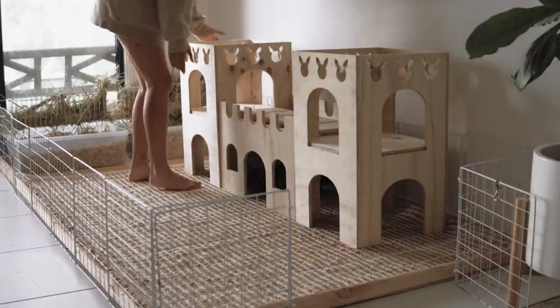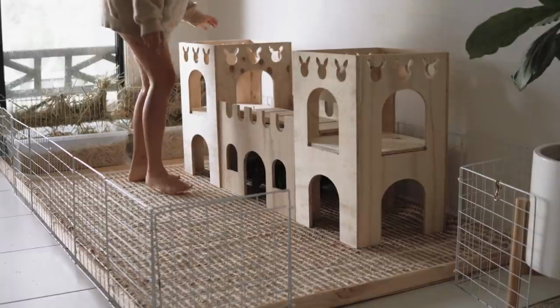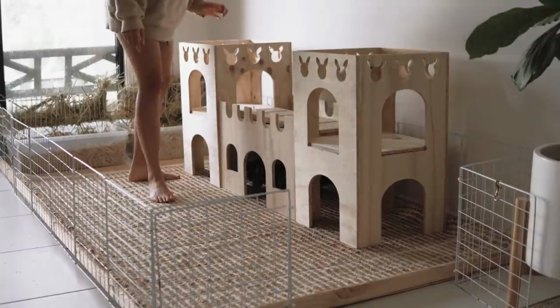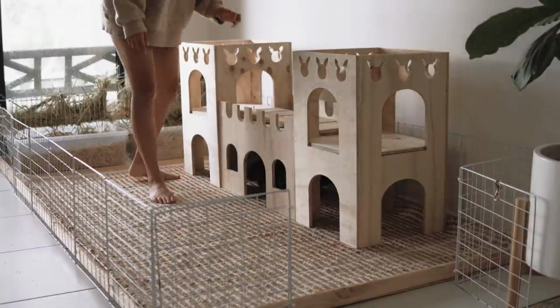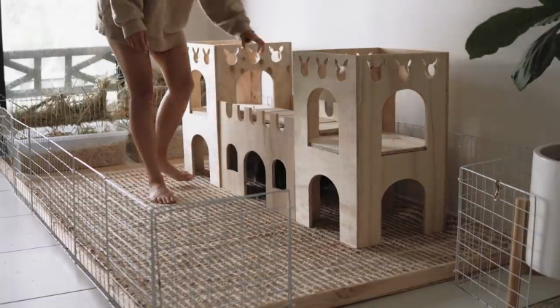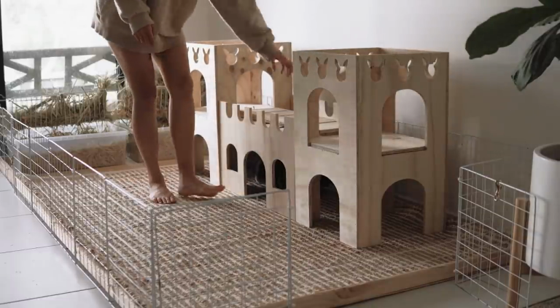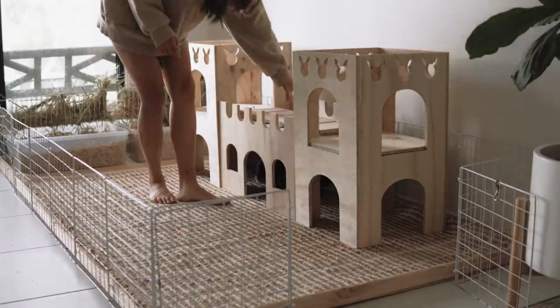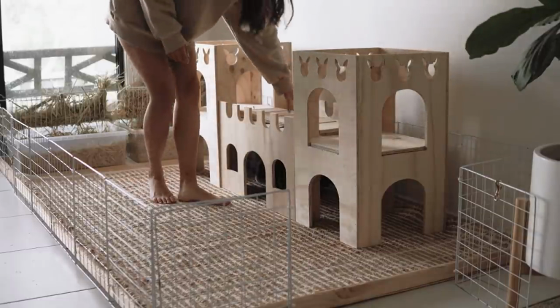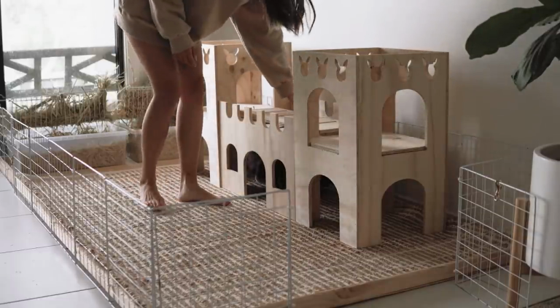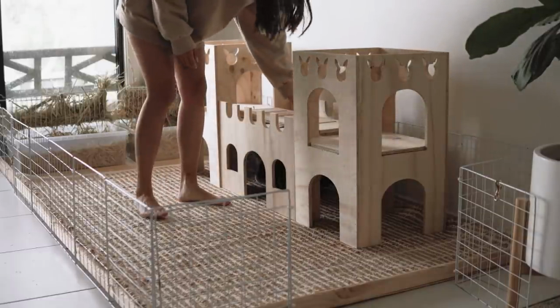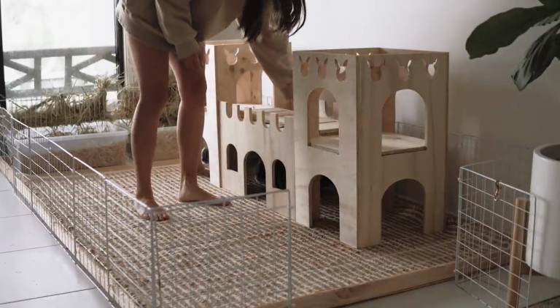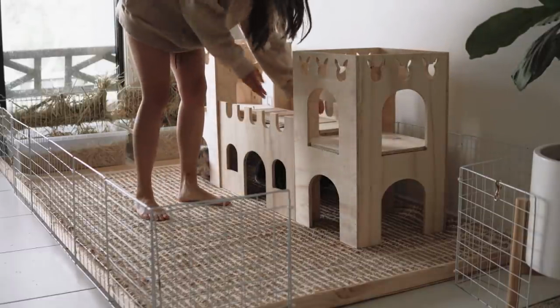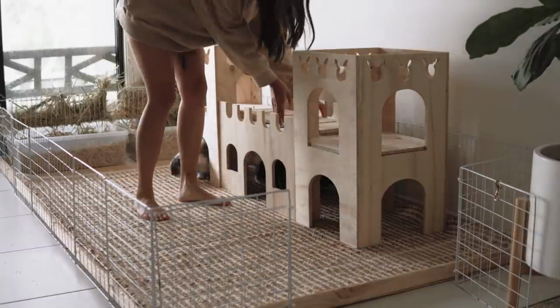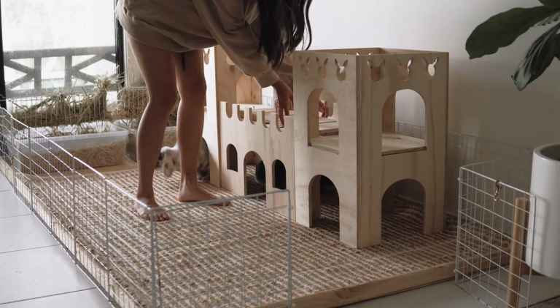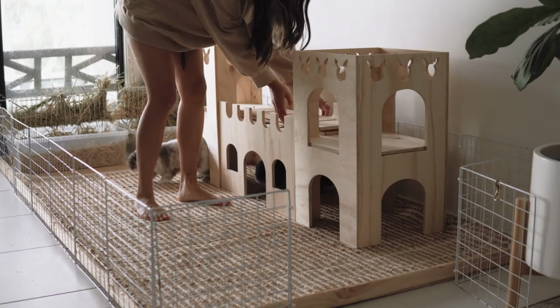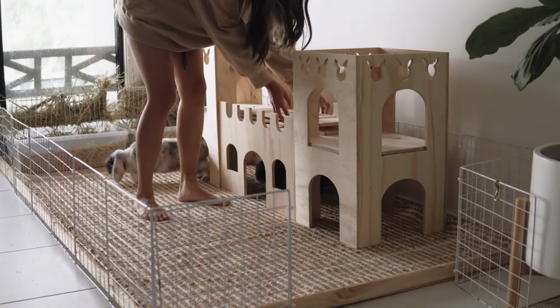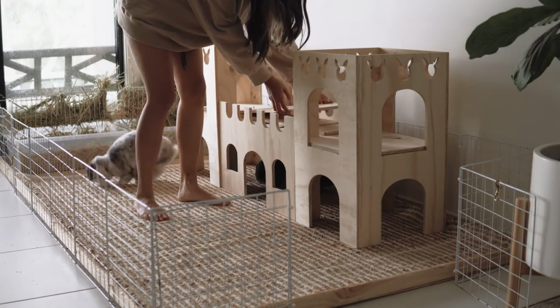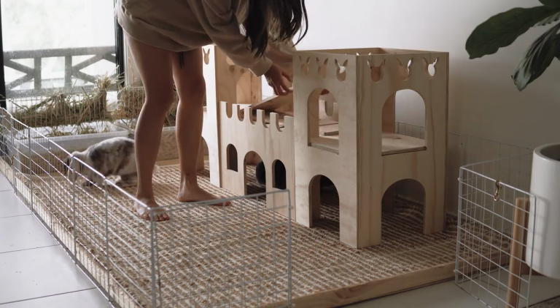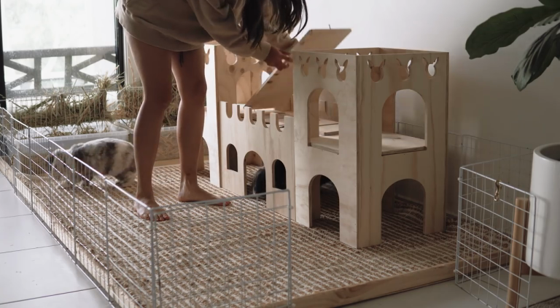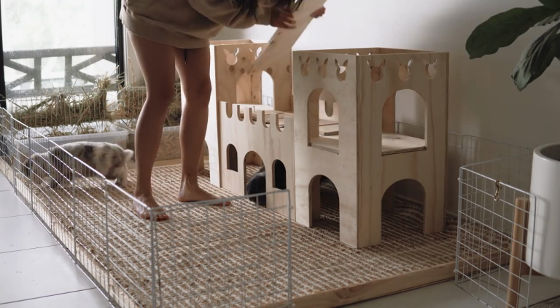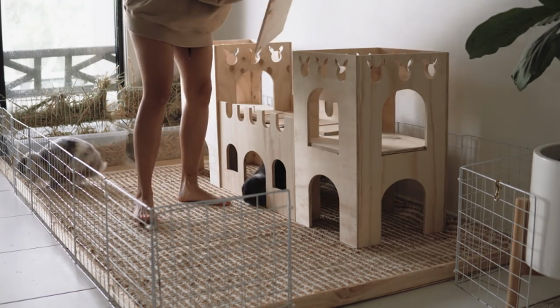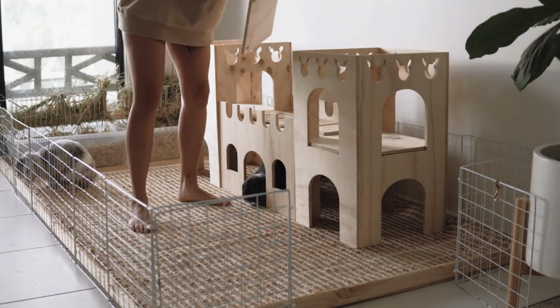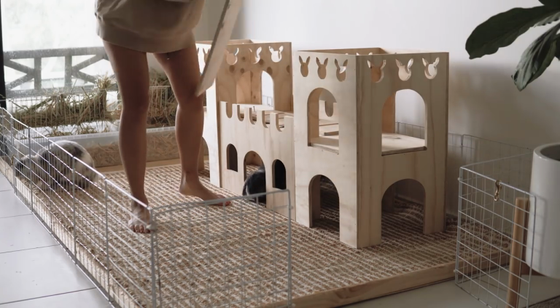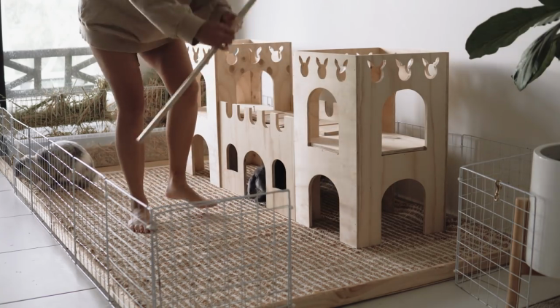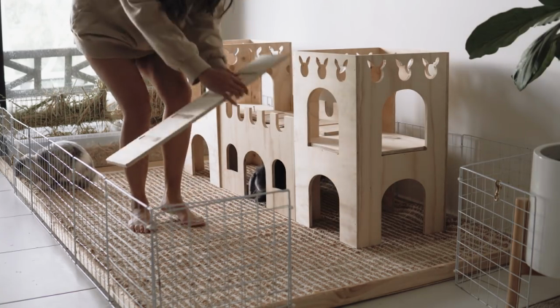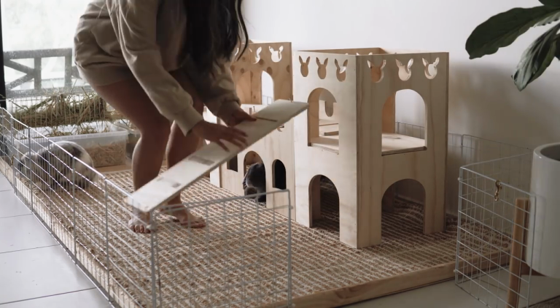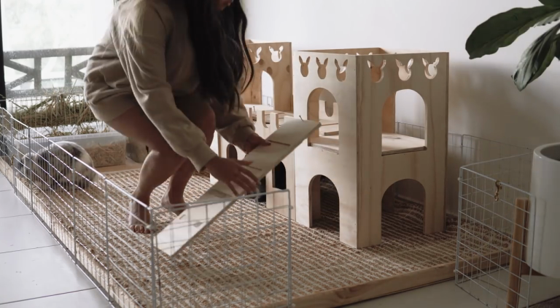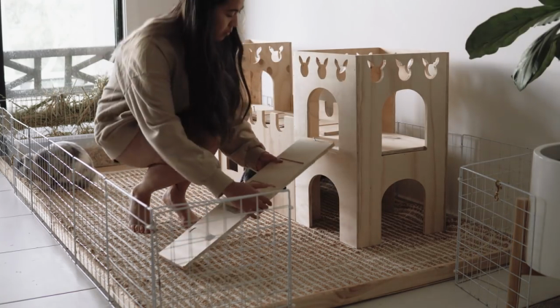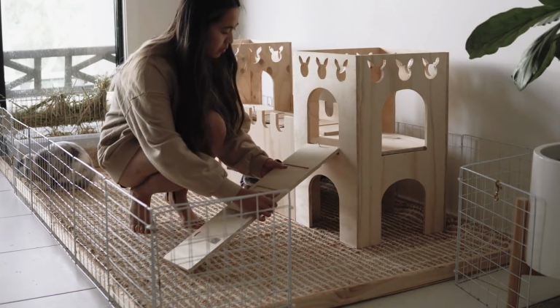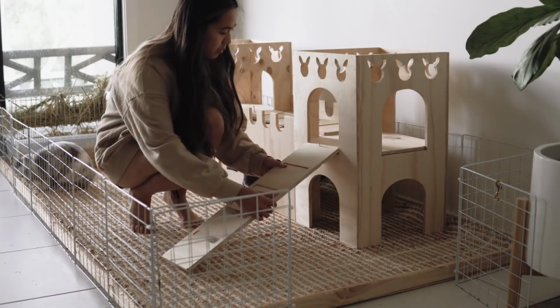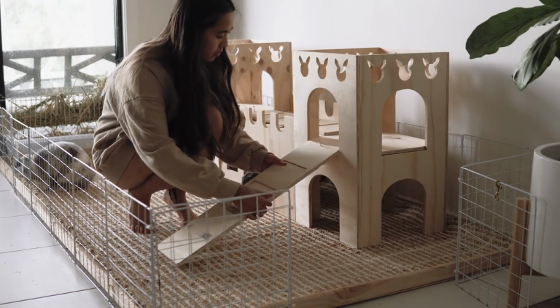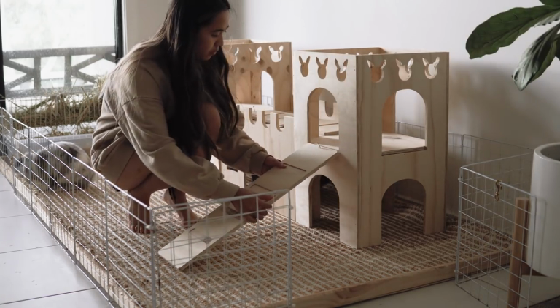Also when I go on trips and stuff, I prefer to enclose them in a playpen, so they're easy to find when someone comes to take care of my pets.